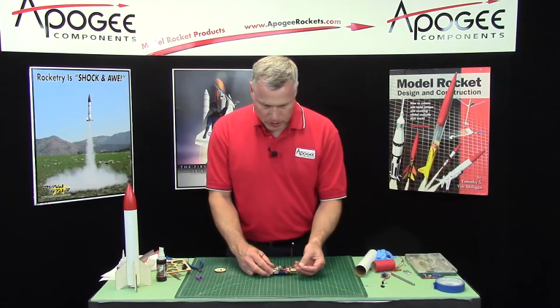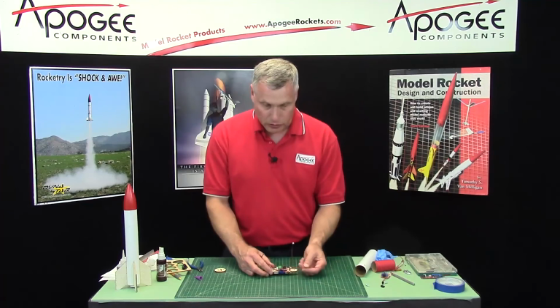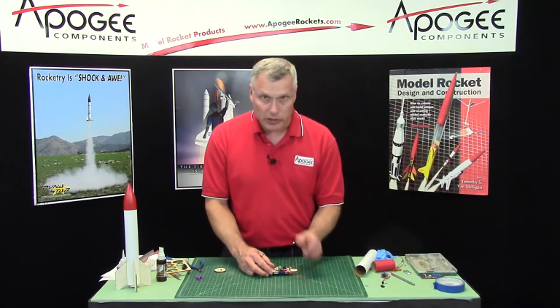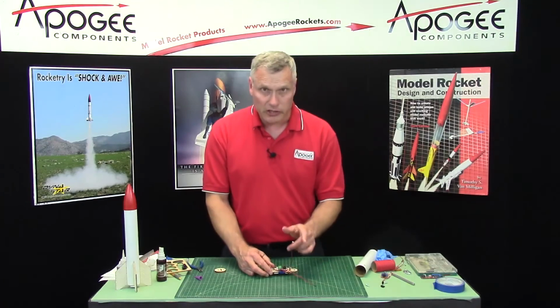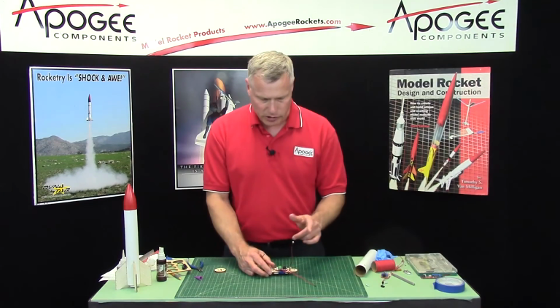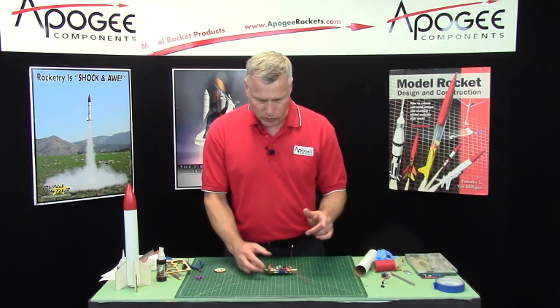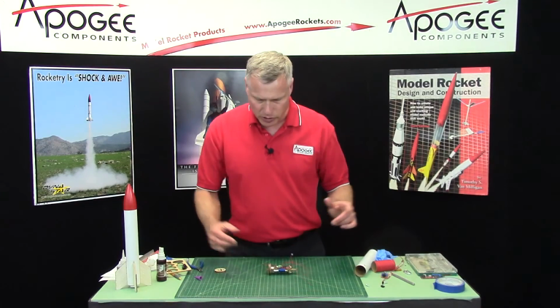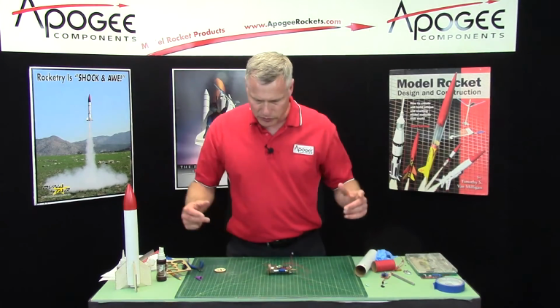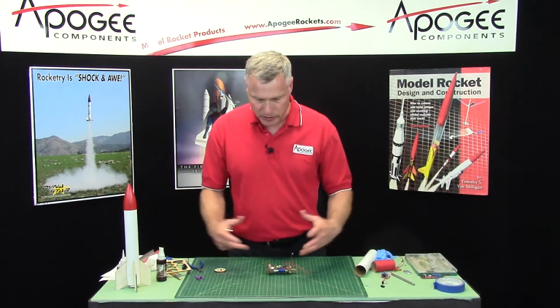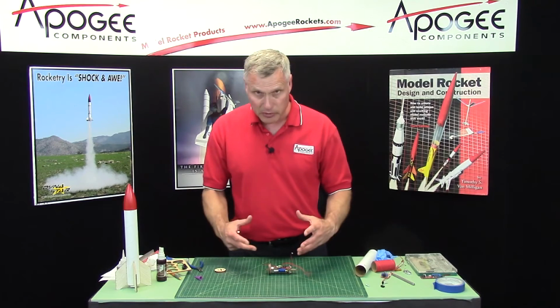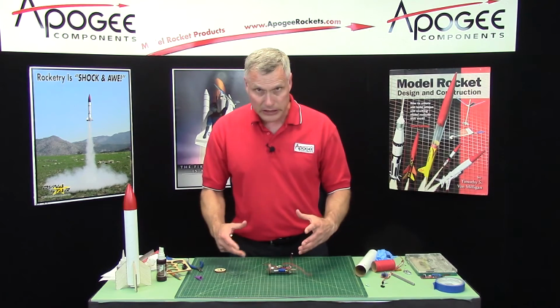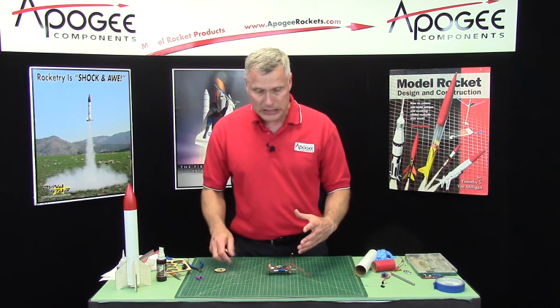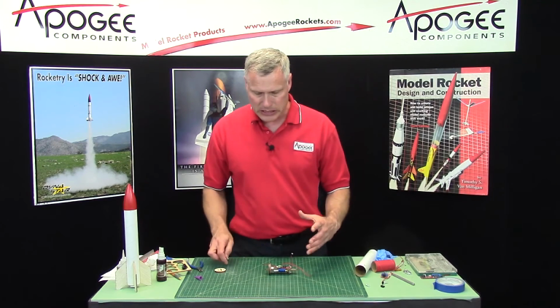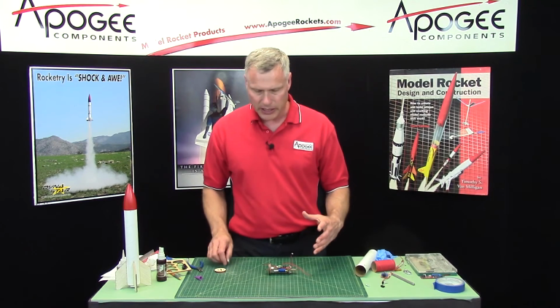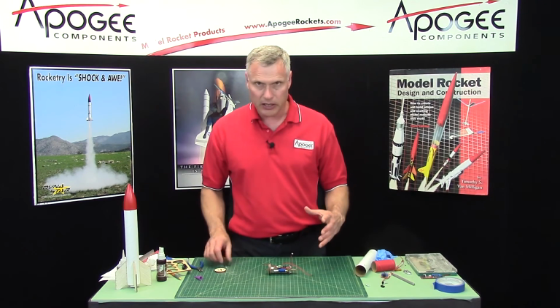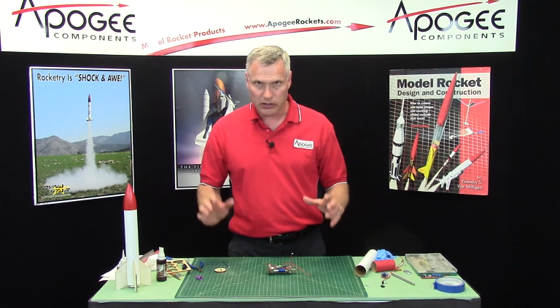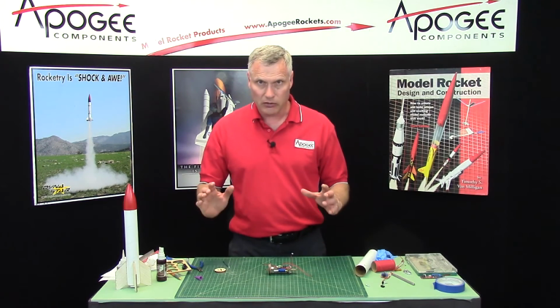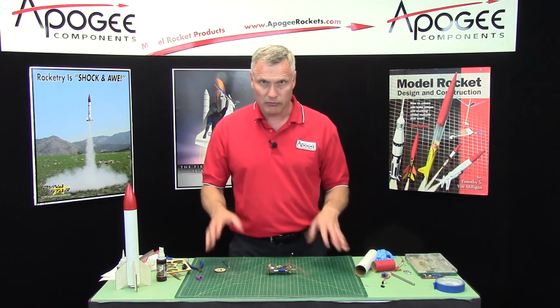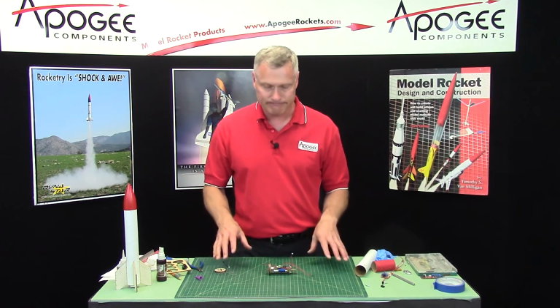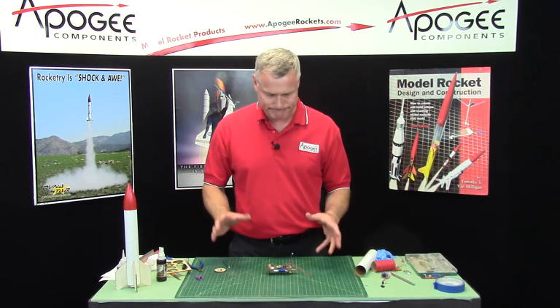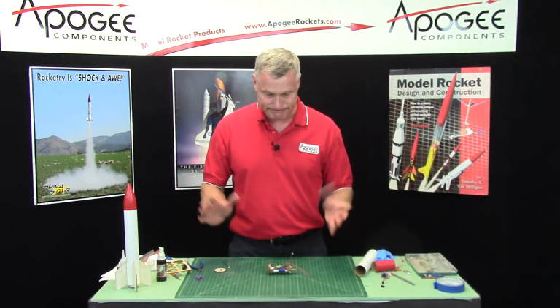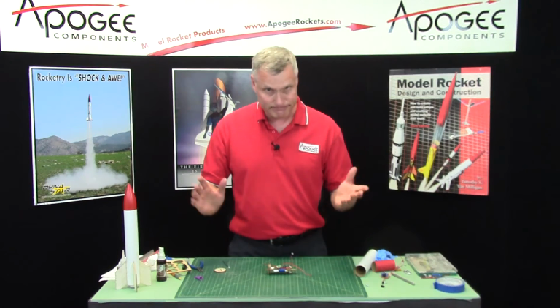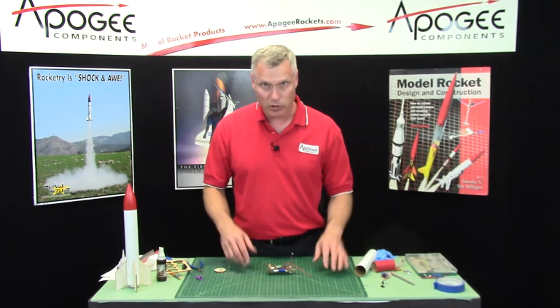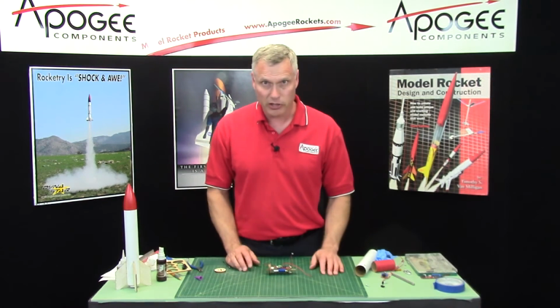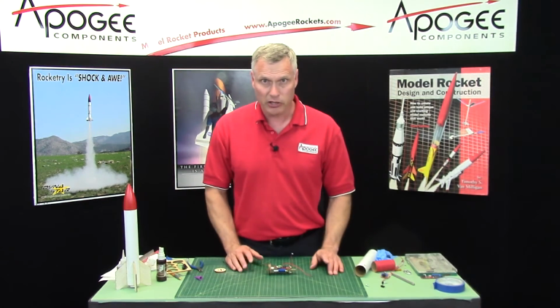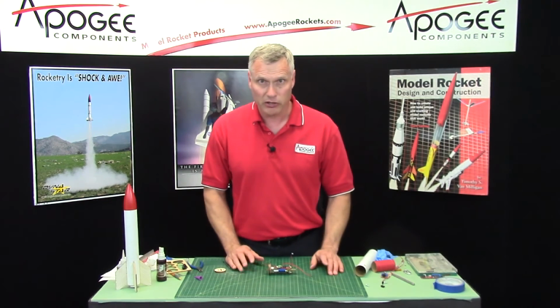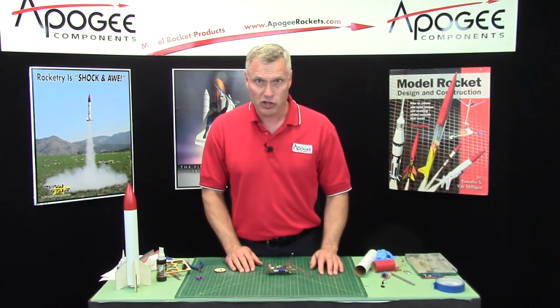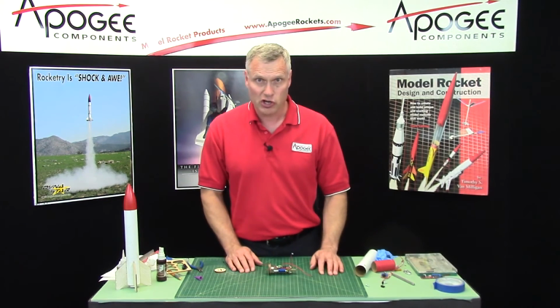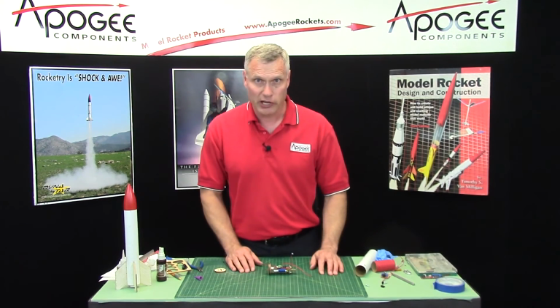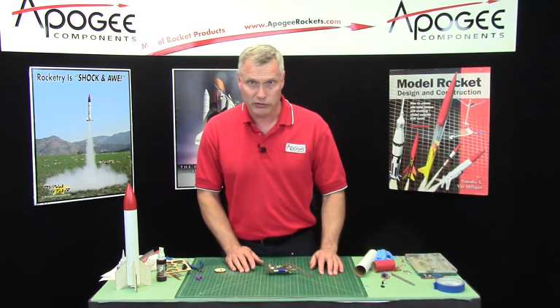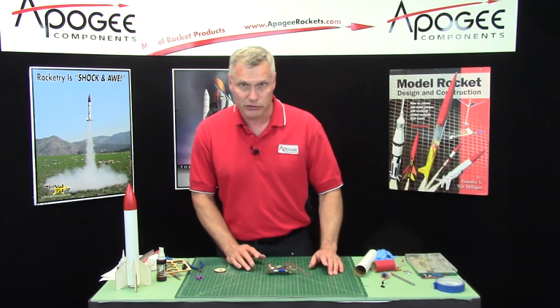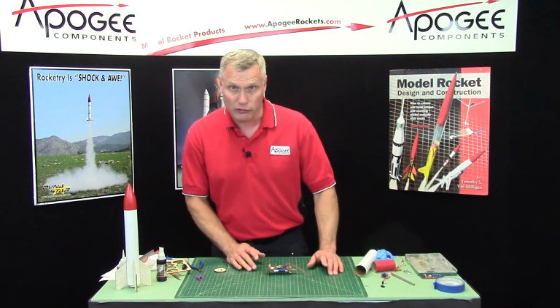In the next video we will start assembling things and put on the ejection charge canister, hopefully.